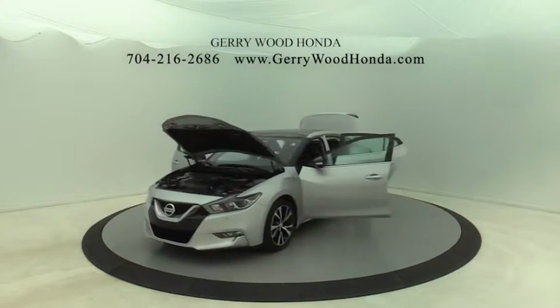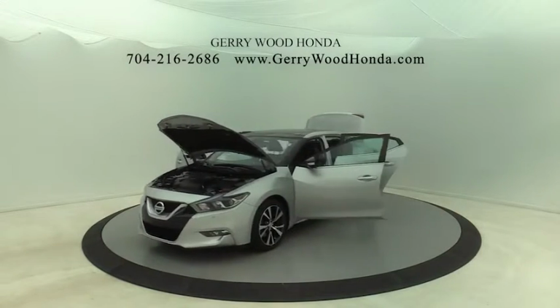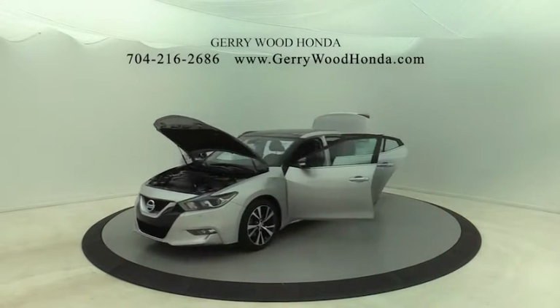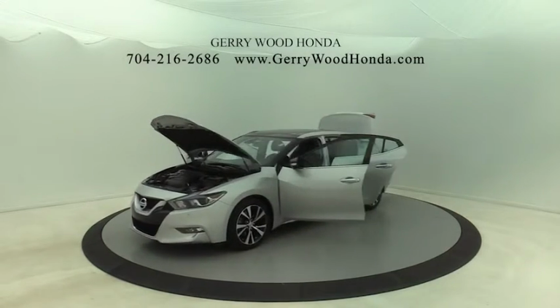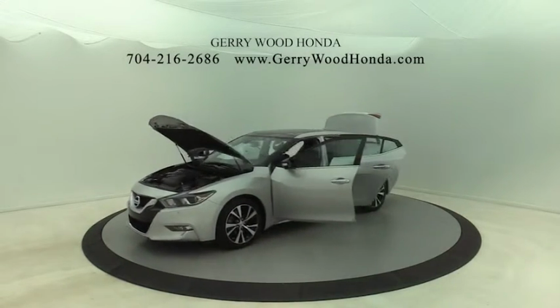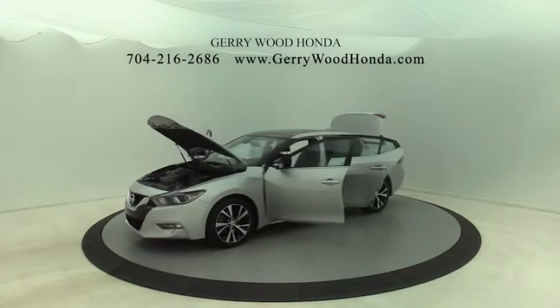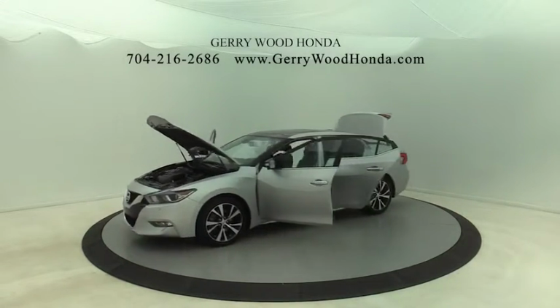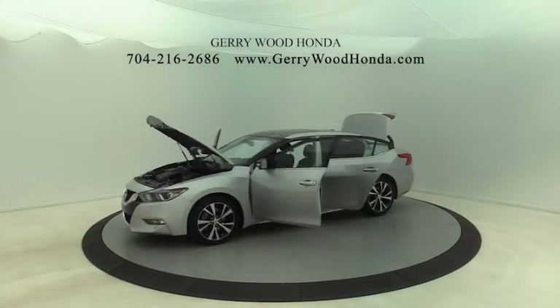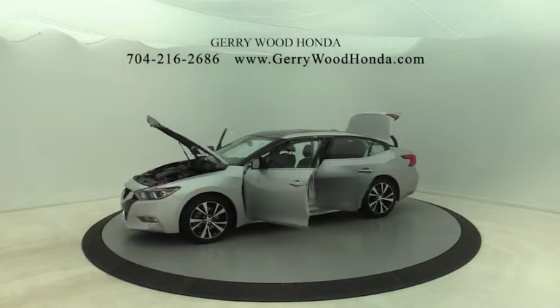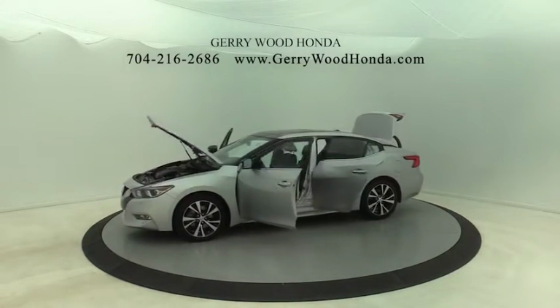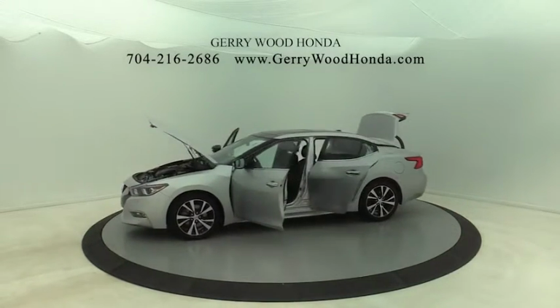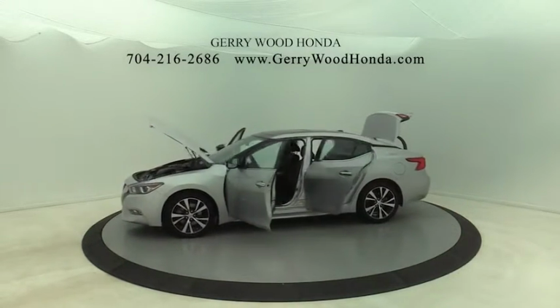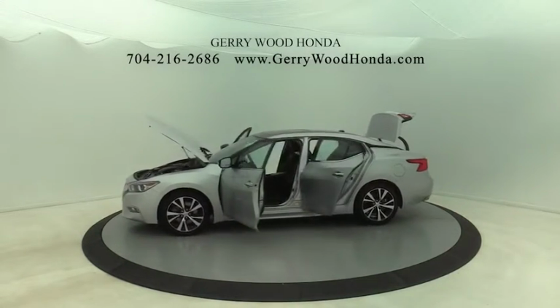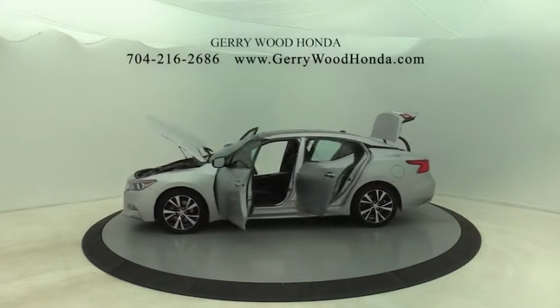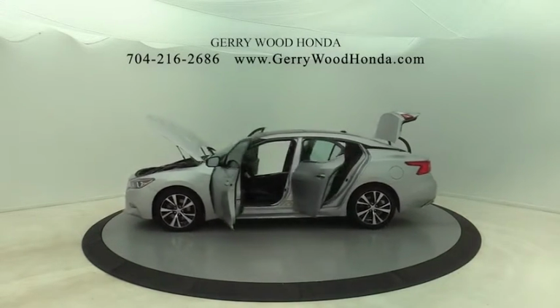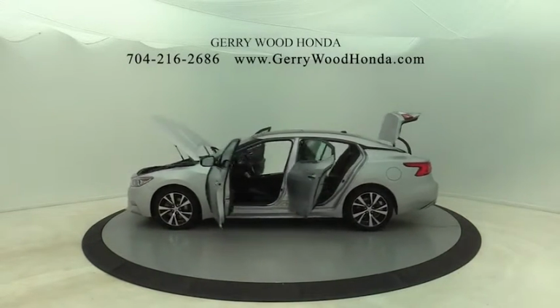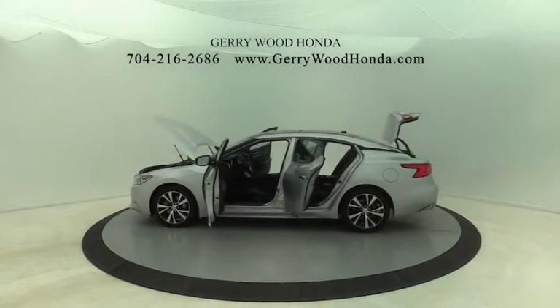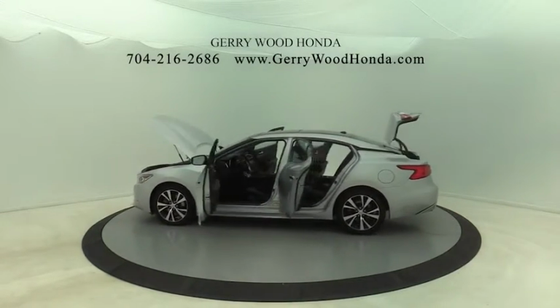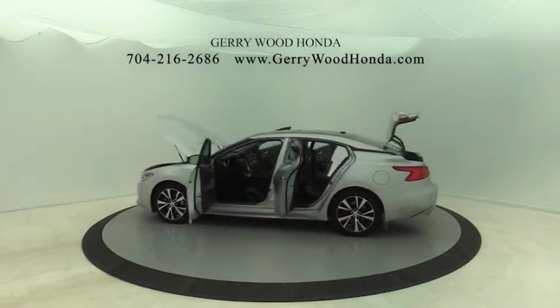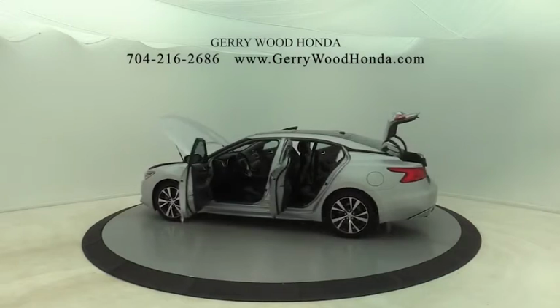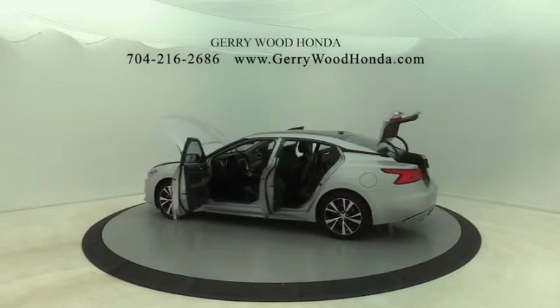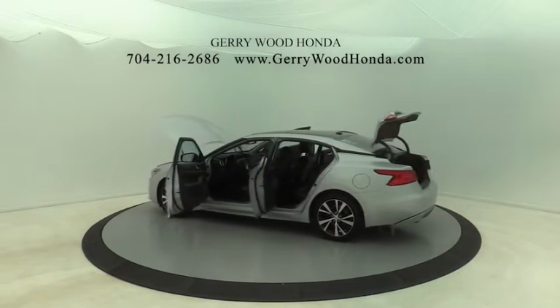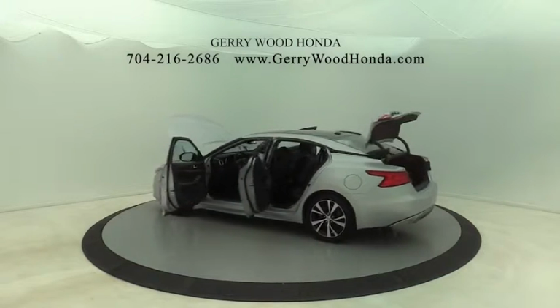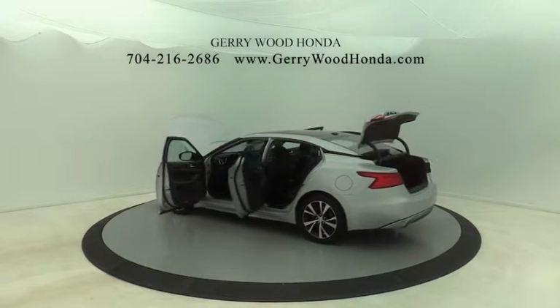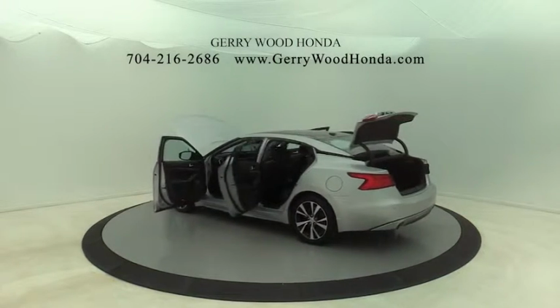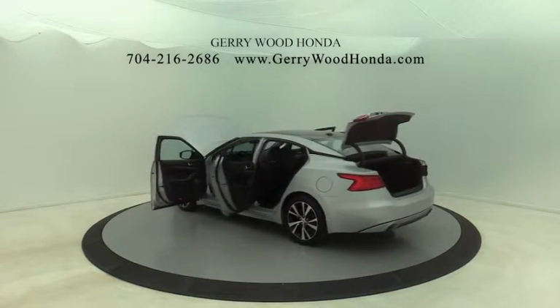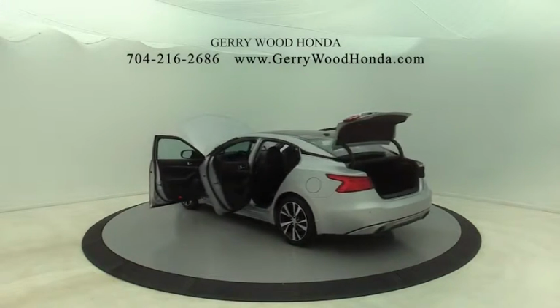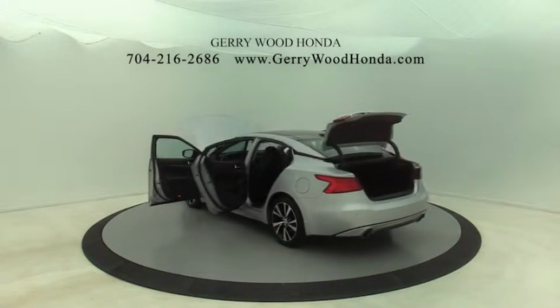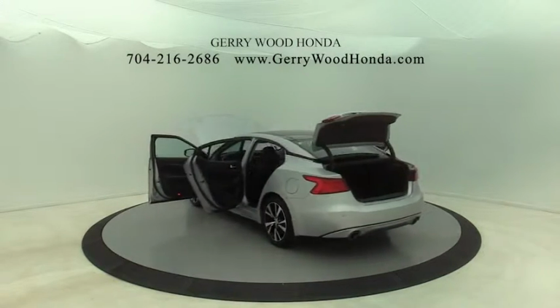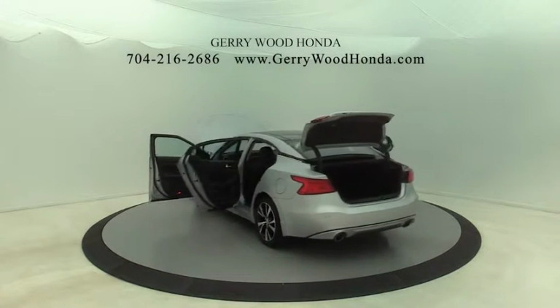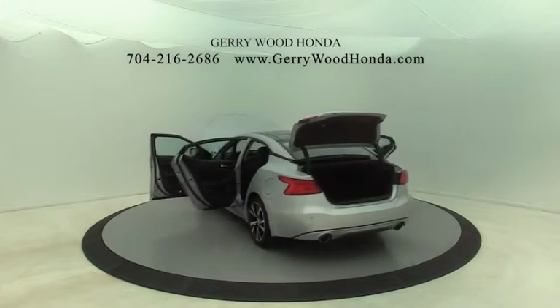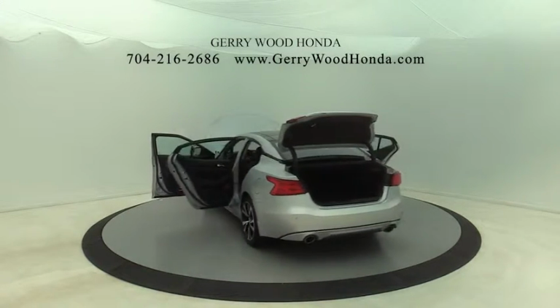Dual airbags, power steering, four-wheel disc brakes, fog lights, electronic stability control, security system.